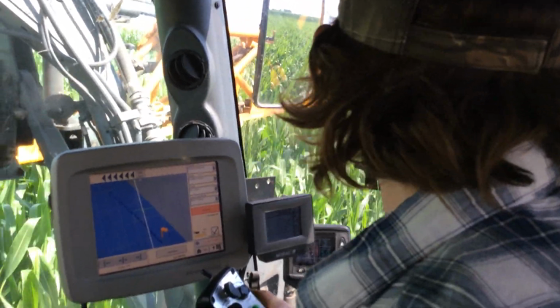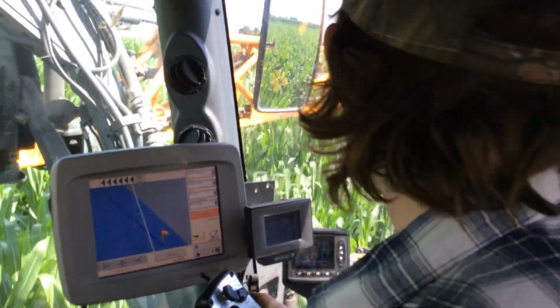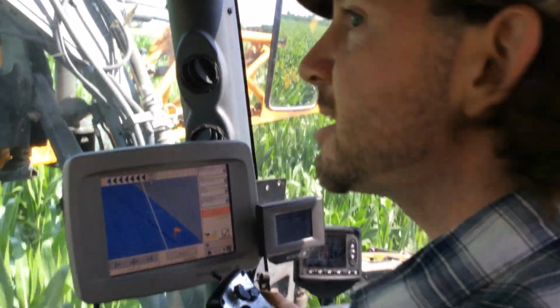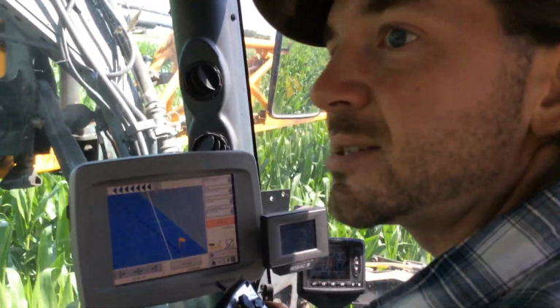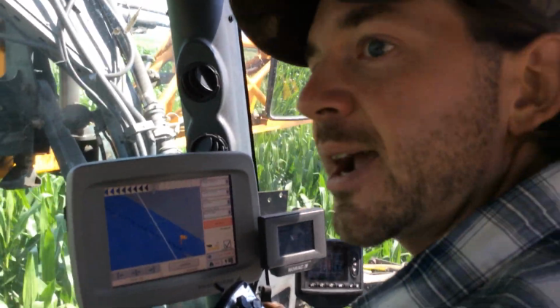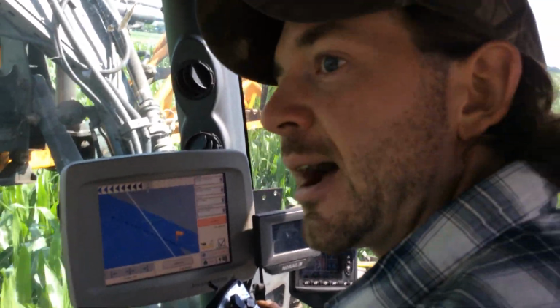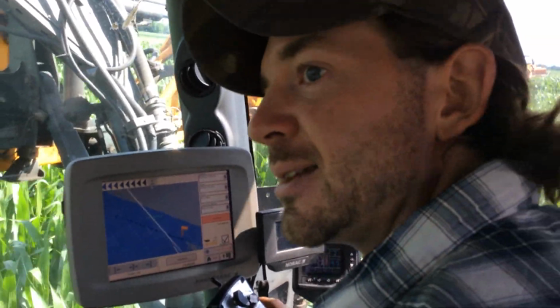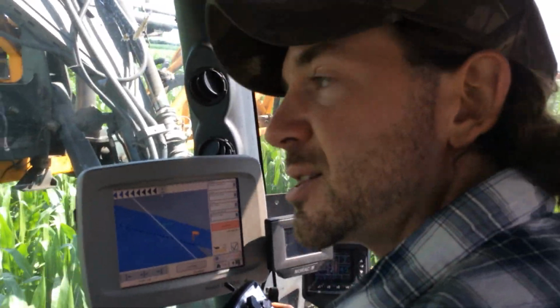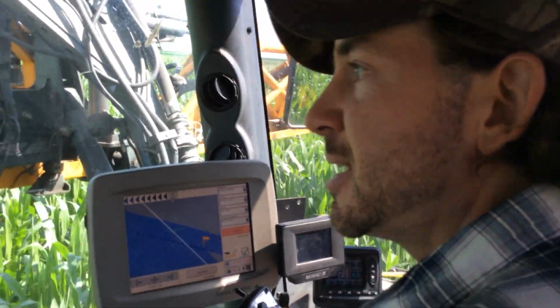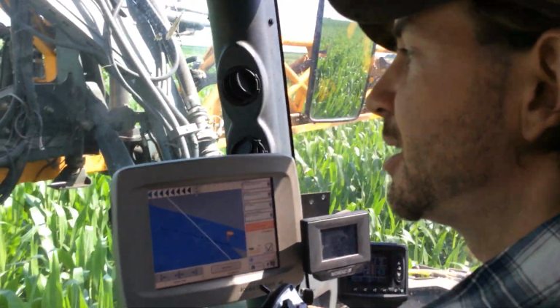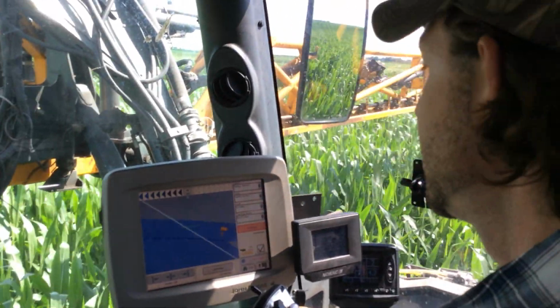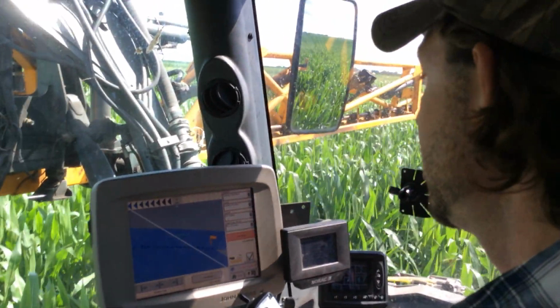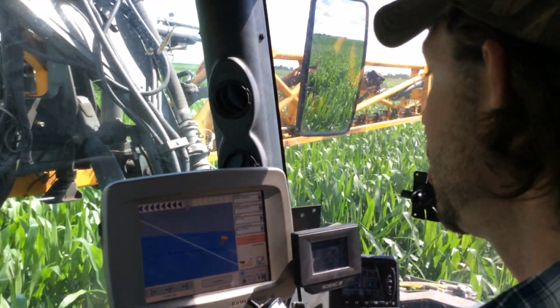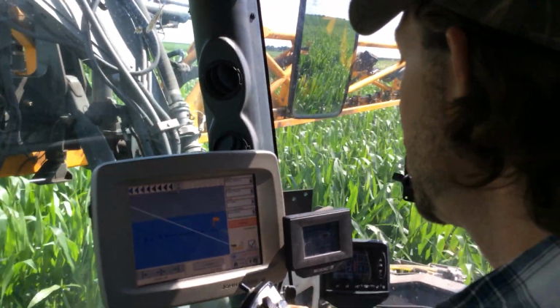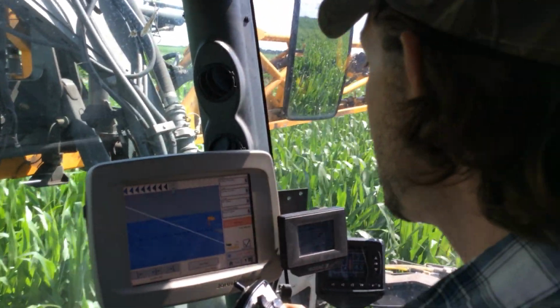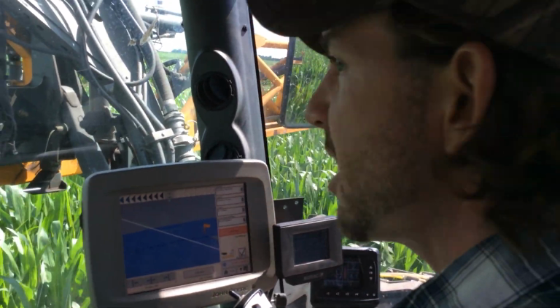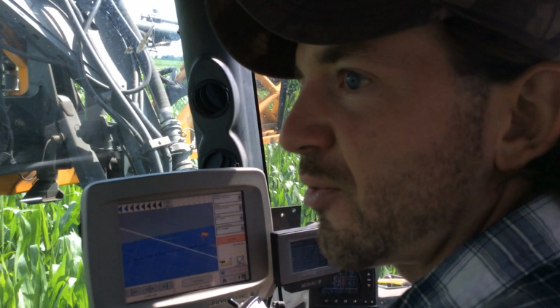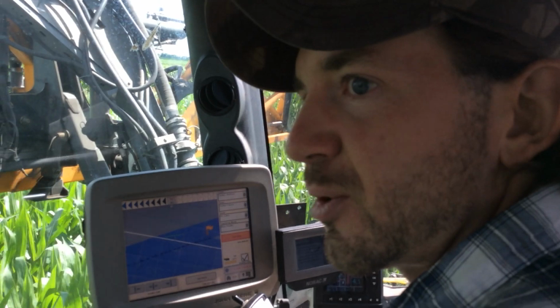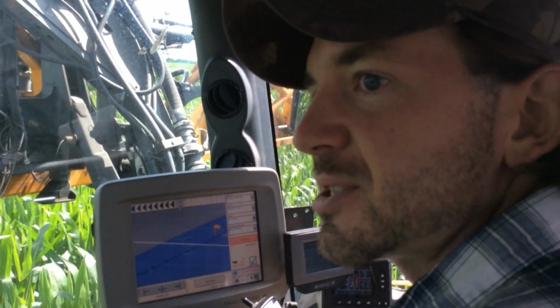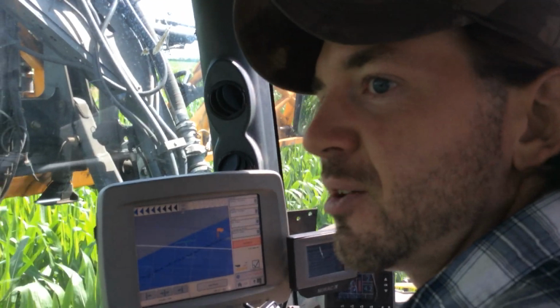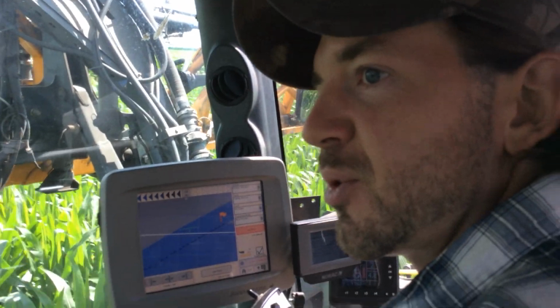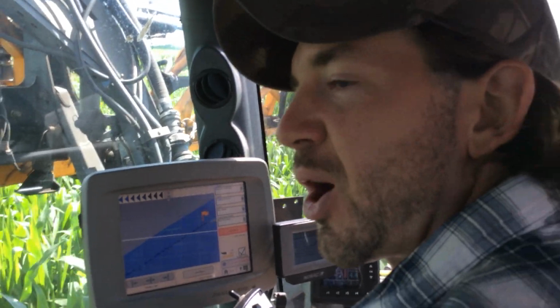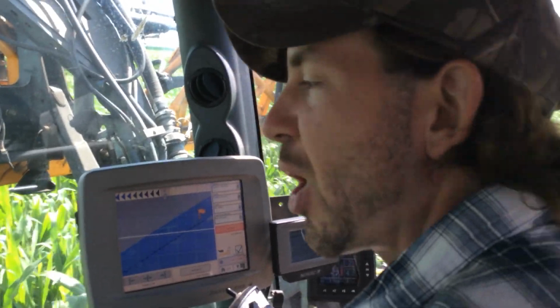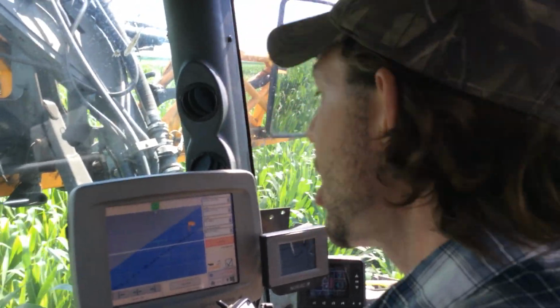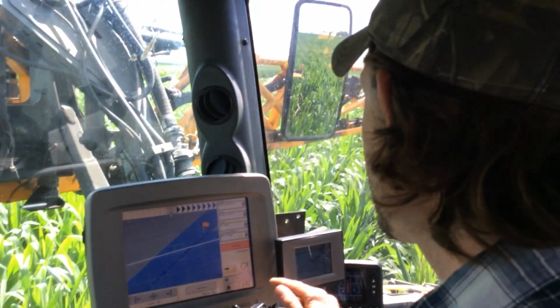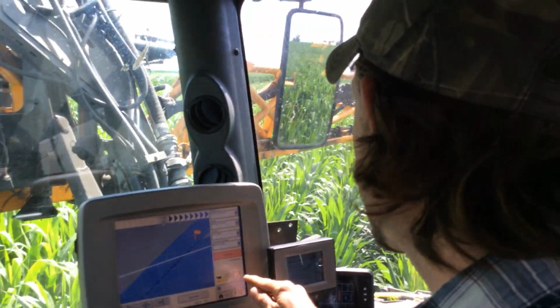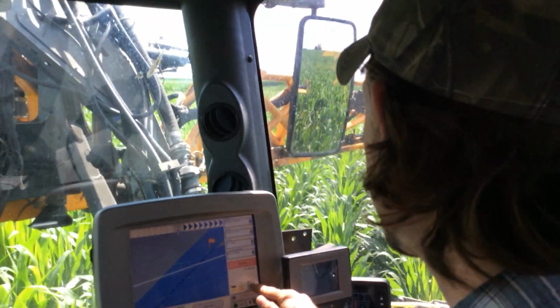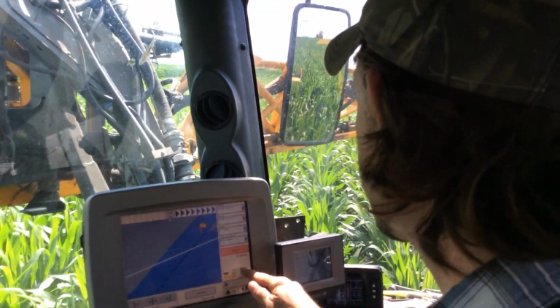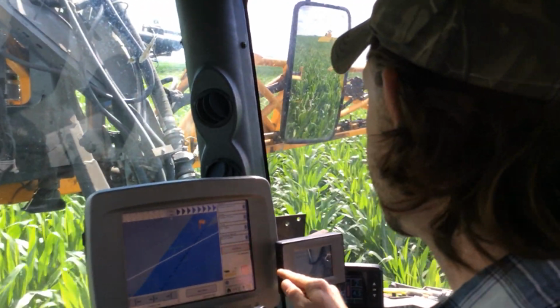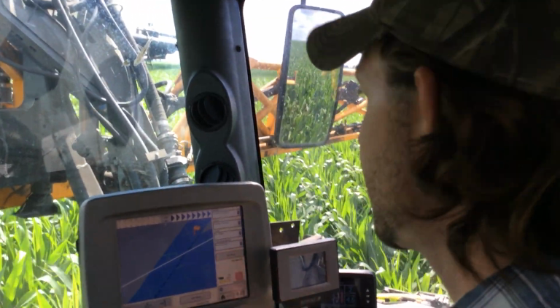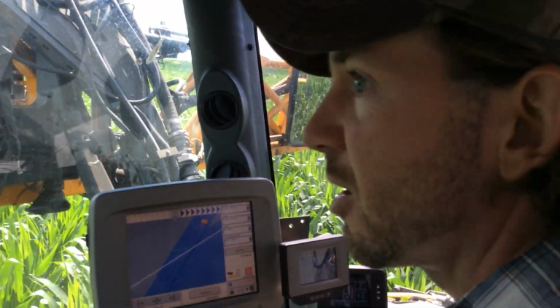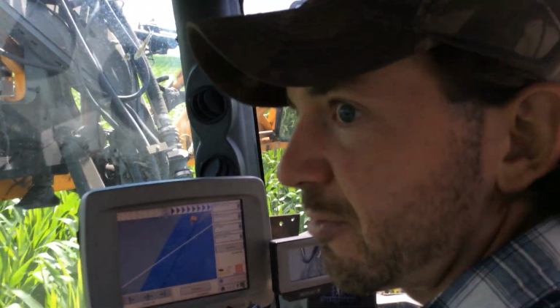That is technology paying for itself — automatic shutoff right there.